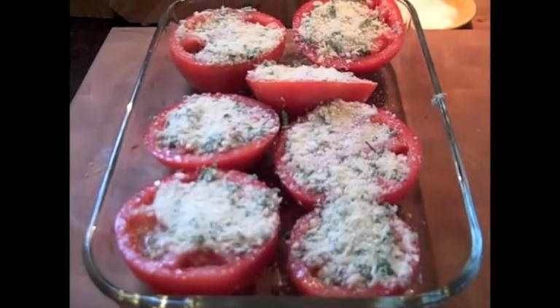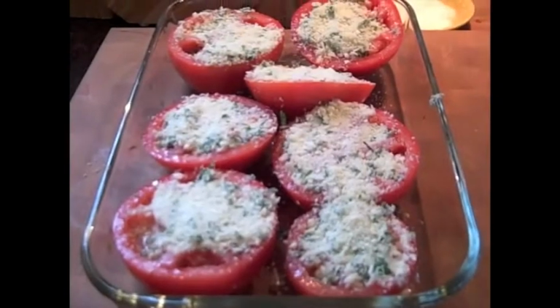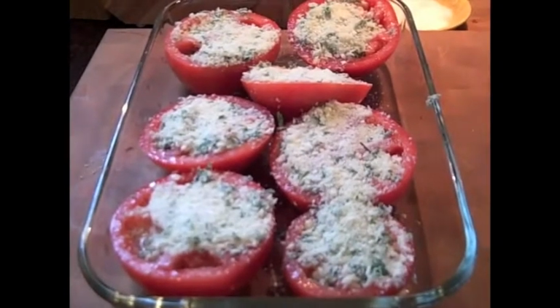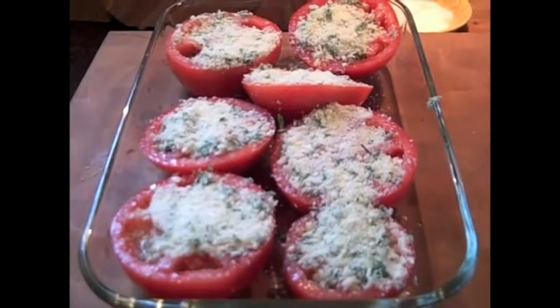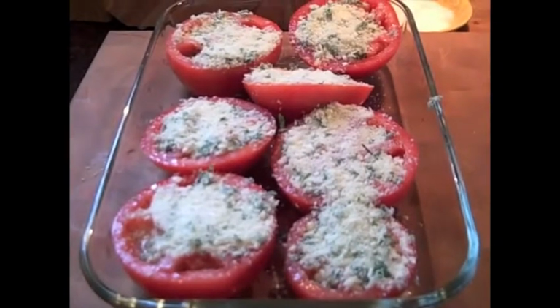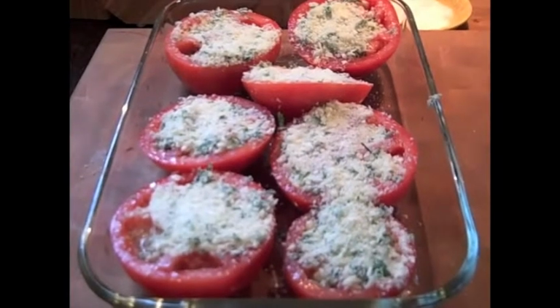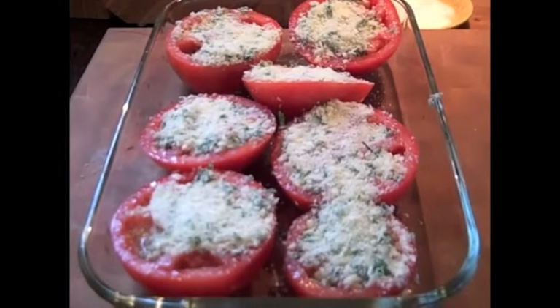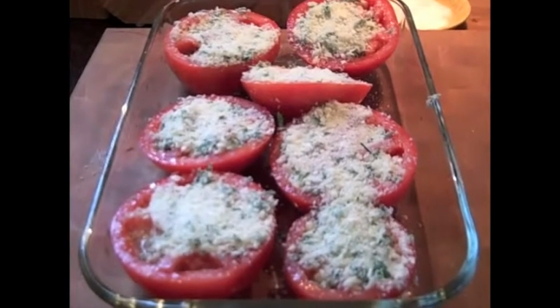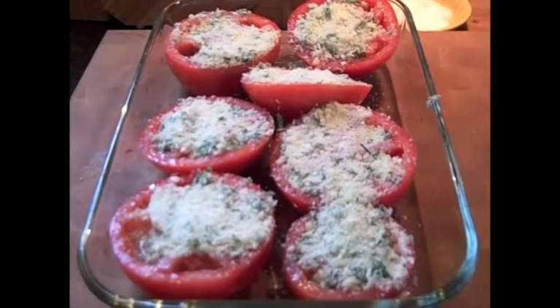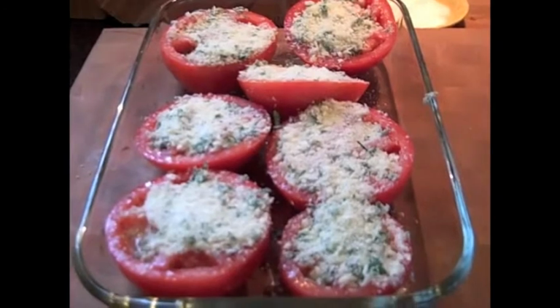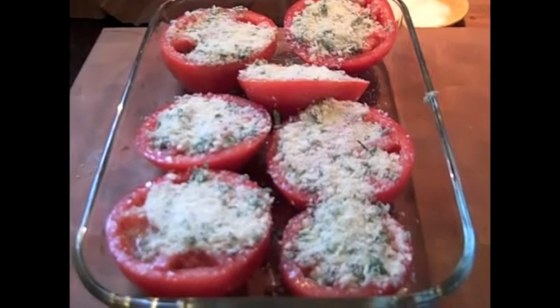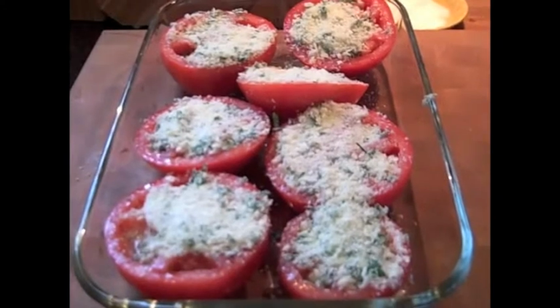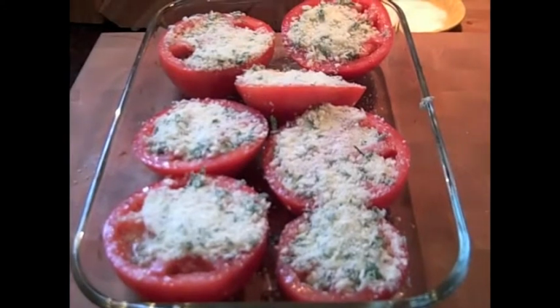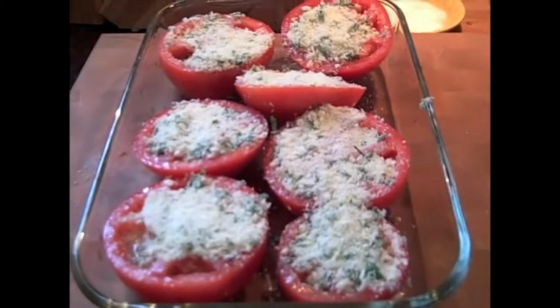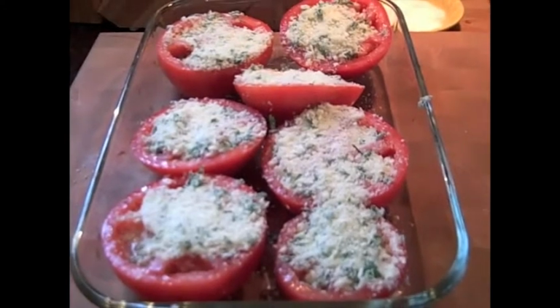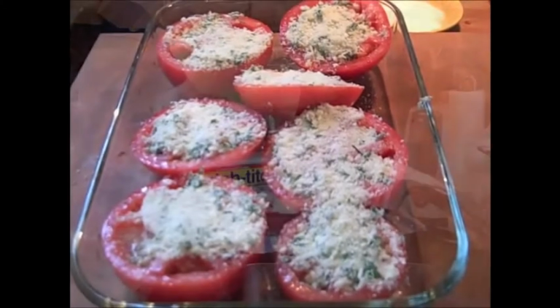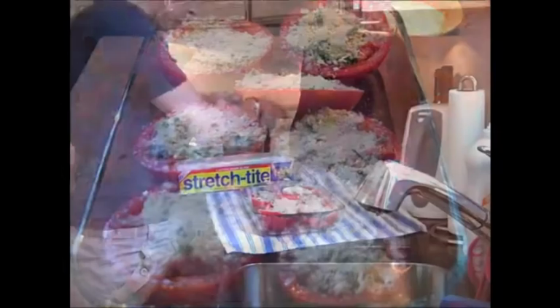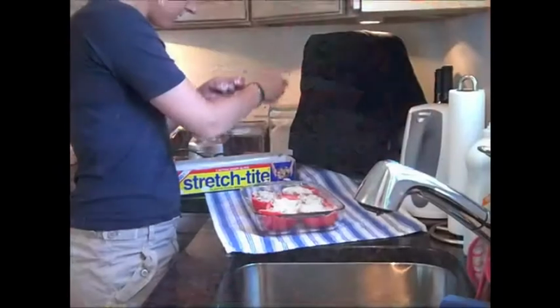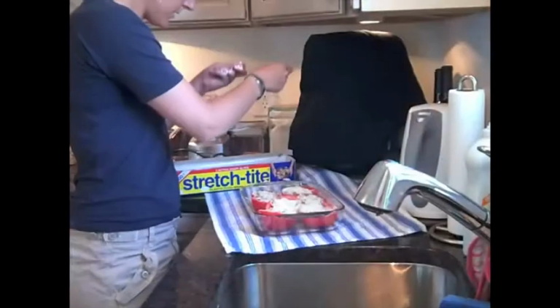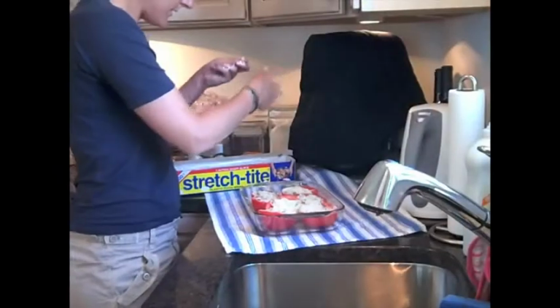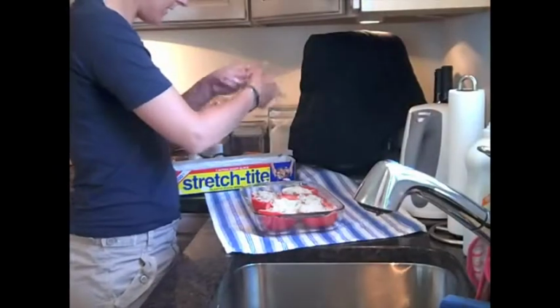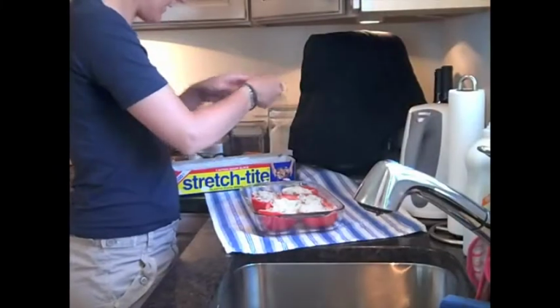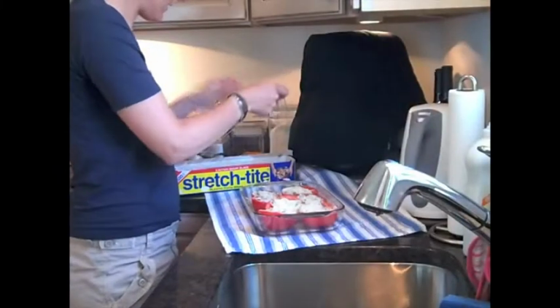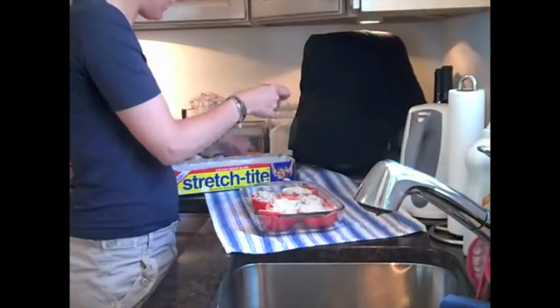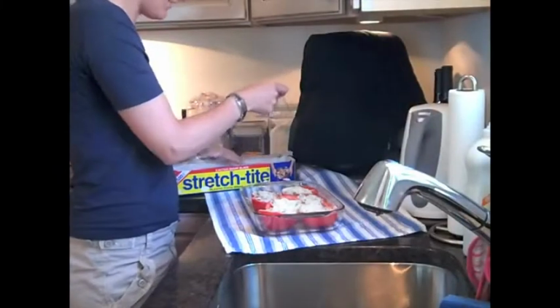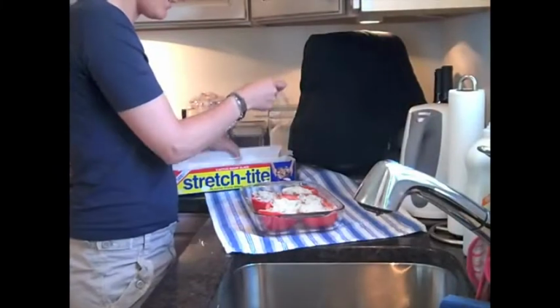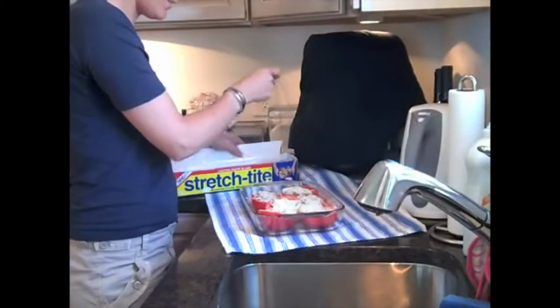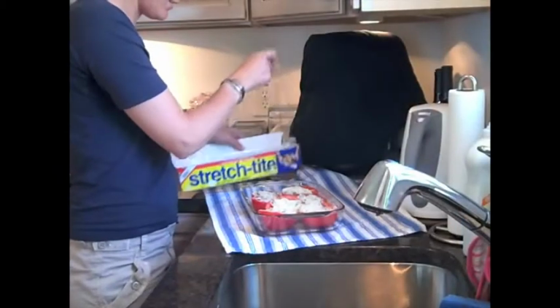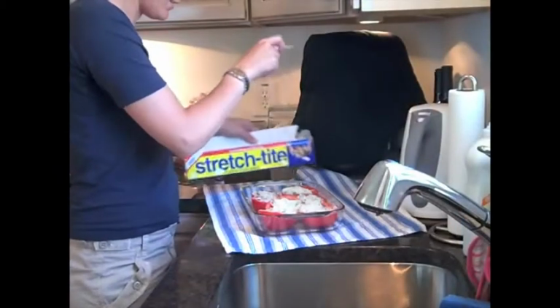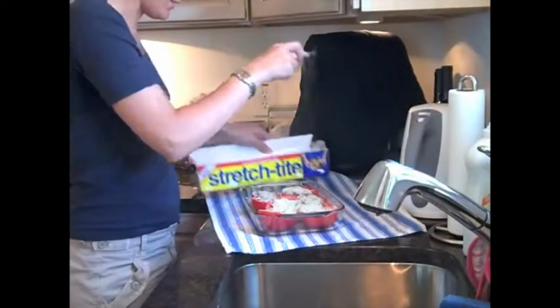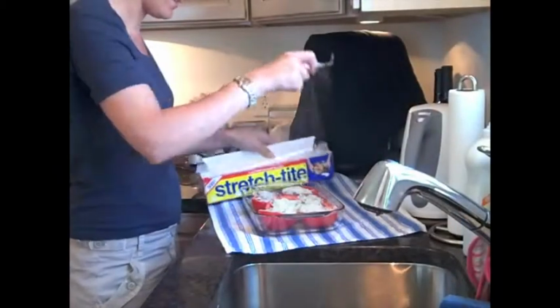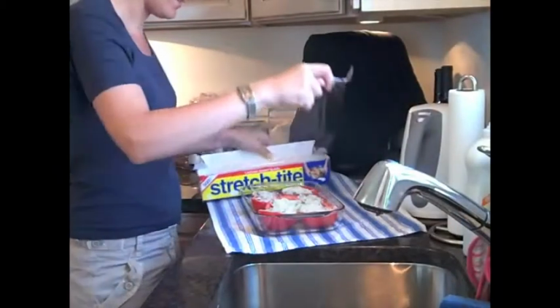When all the tomatoes are prepared, cover them with plastic wrap and leave them in the fridge for the afternoon.